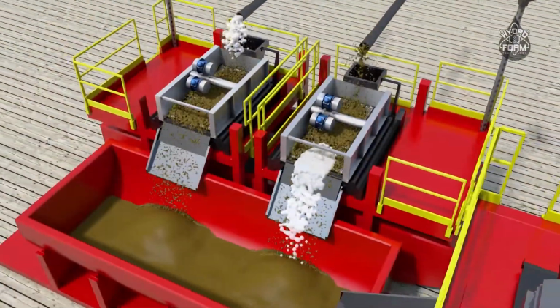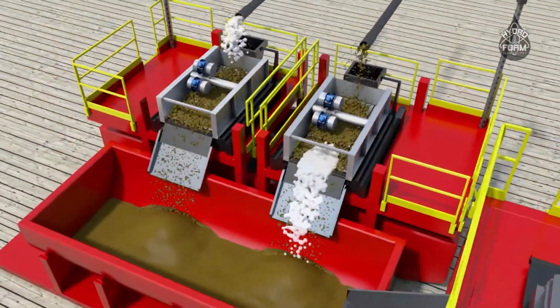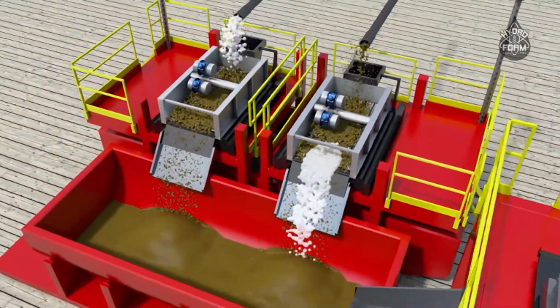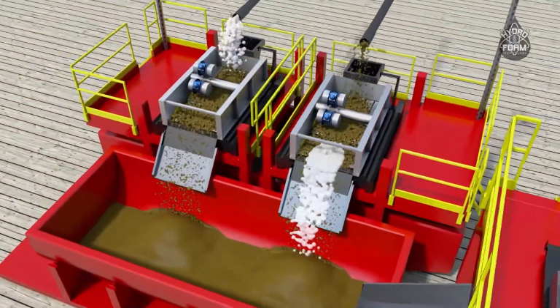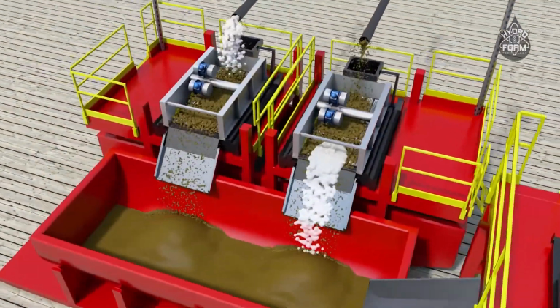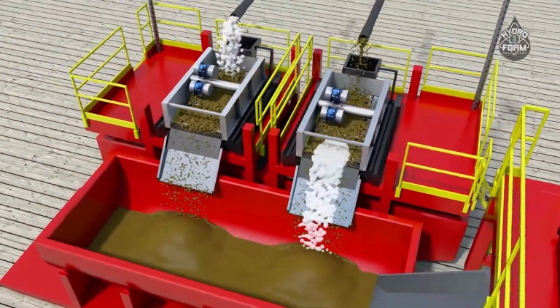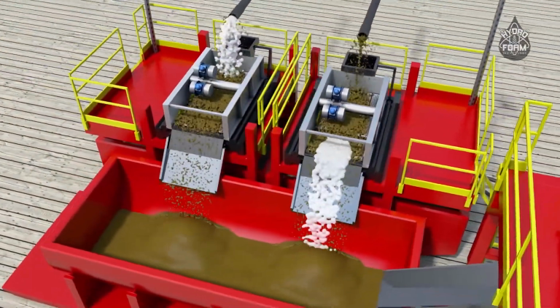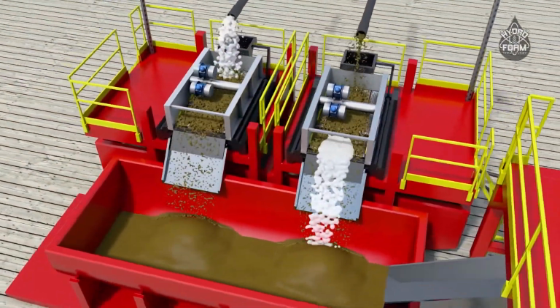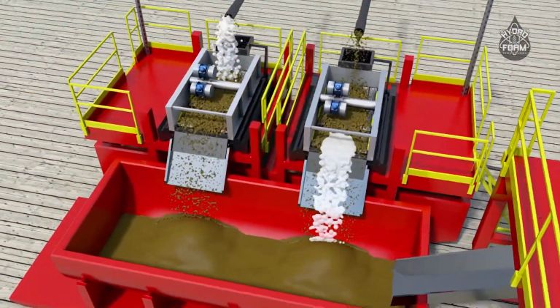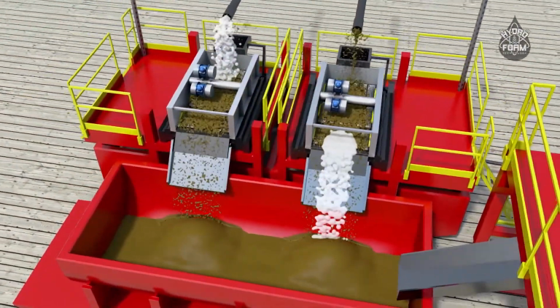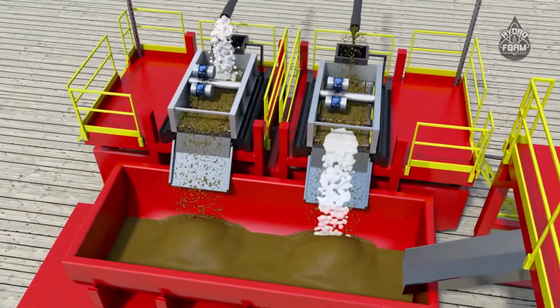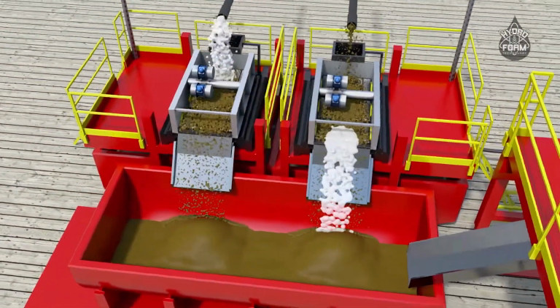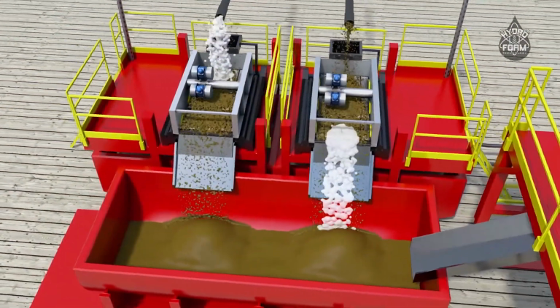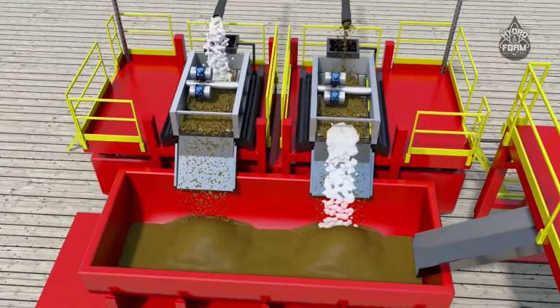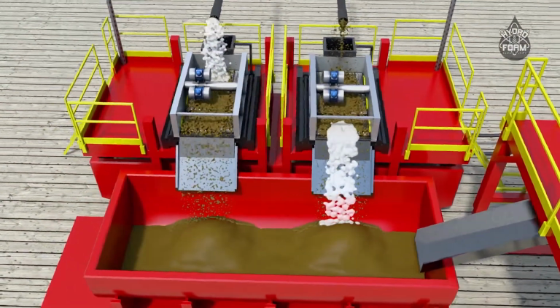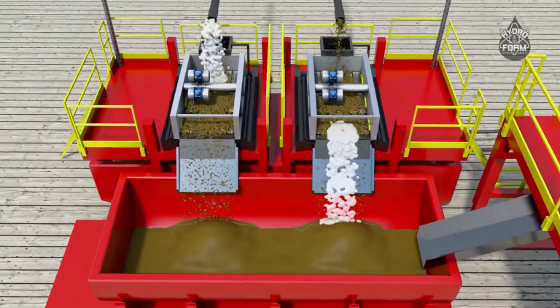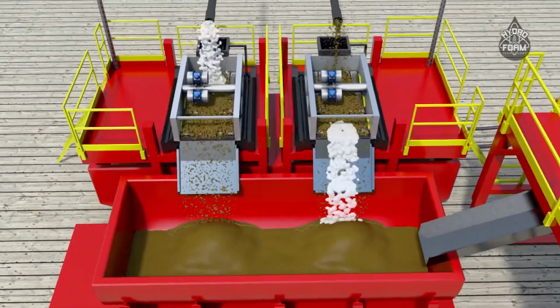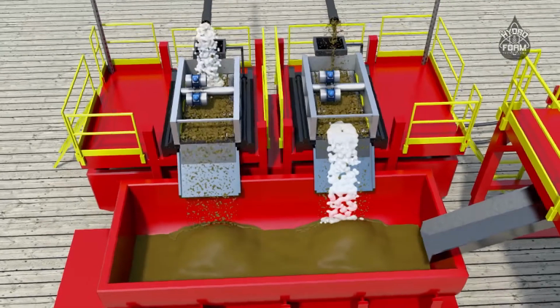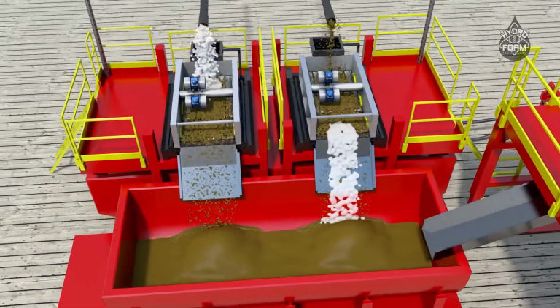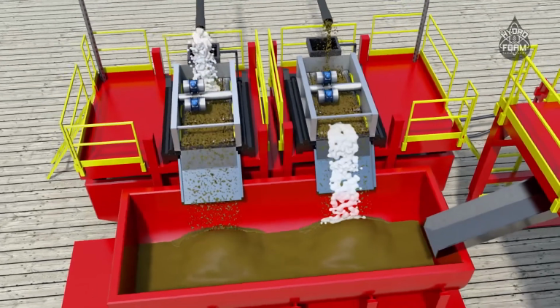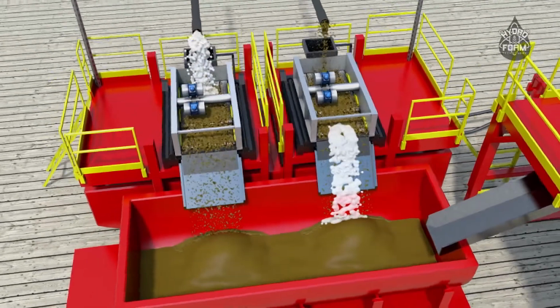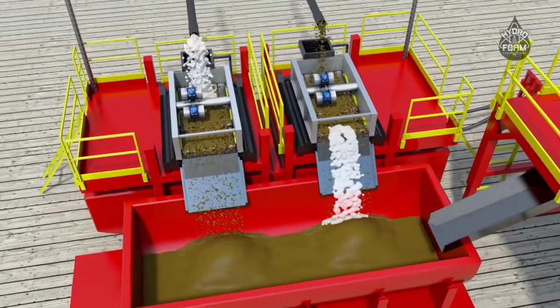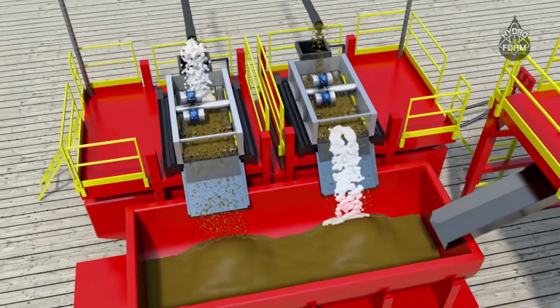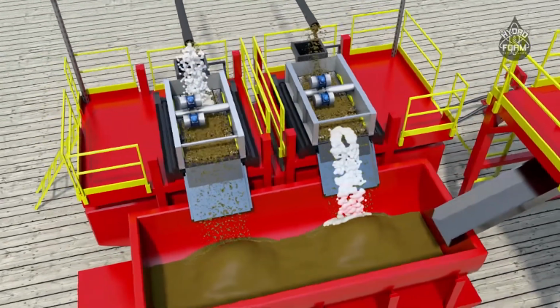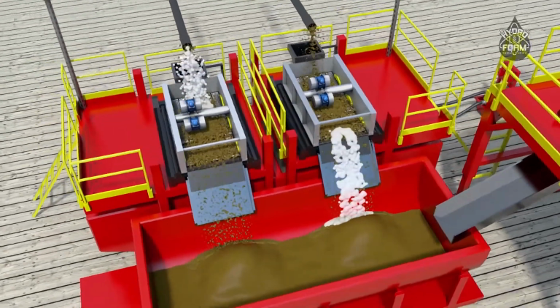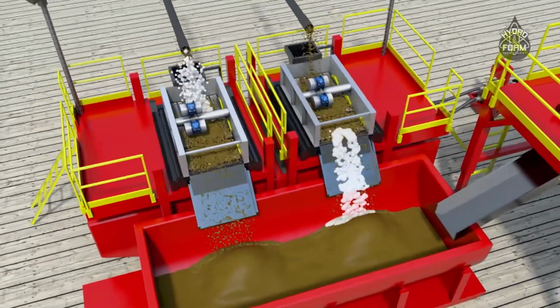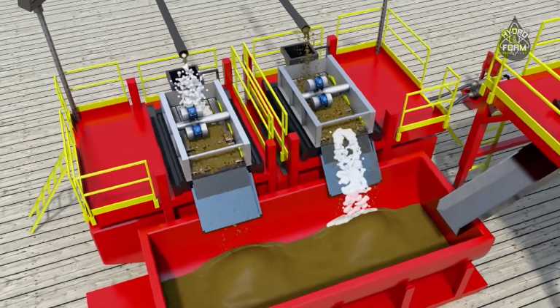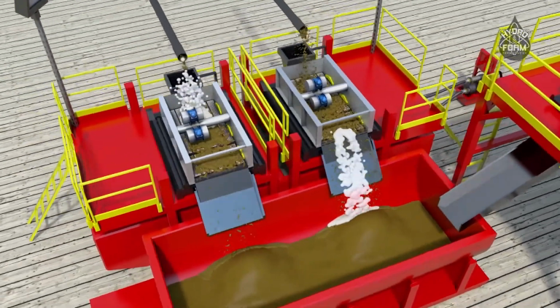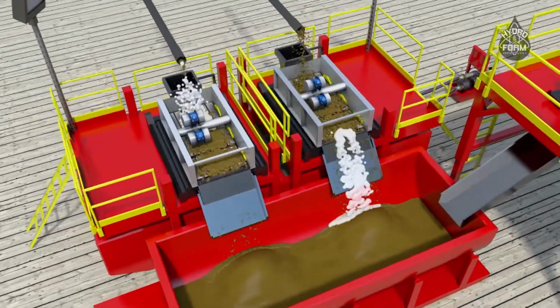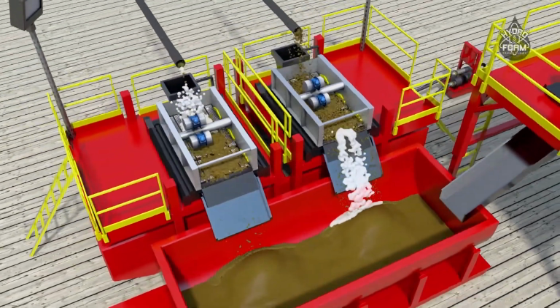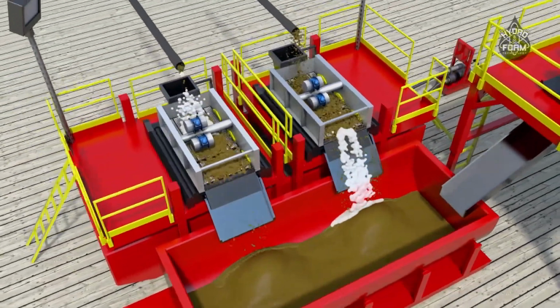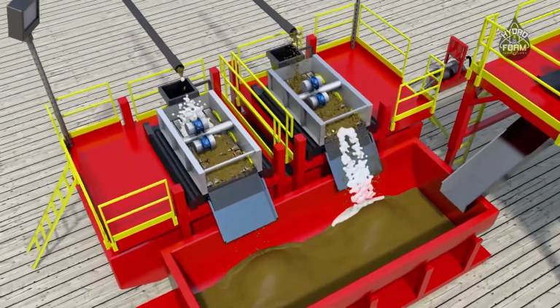Once topside, the polymer gel still encapsulates the cuttings and helps to separate the liquids and solids in the shakers.